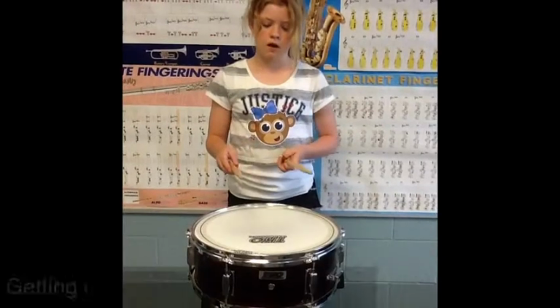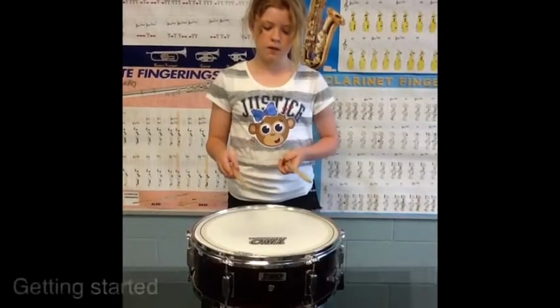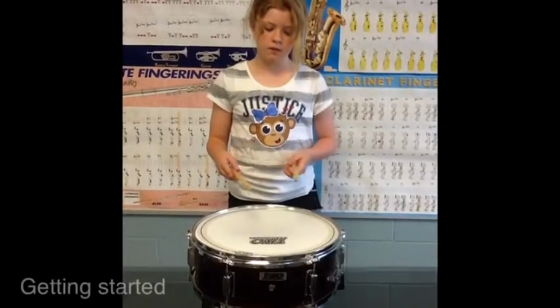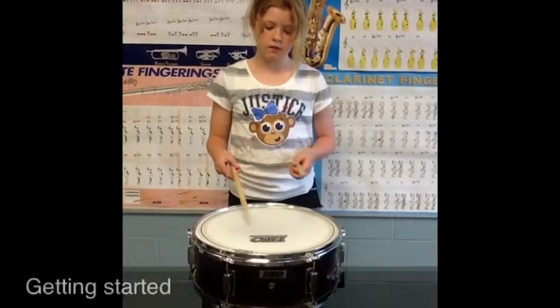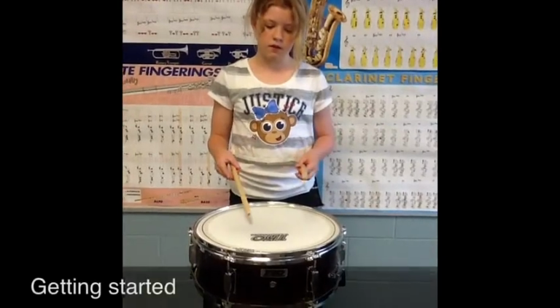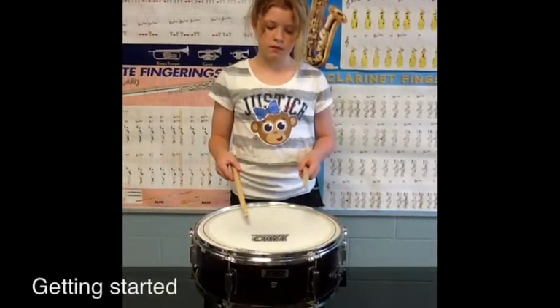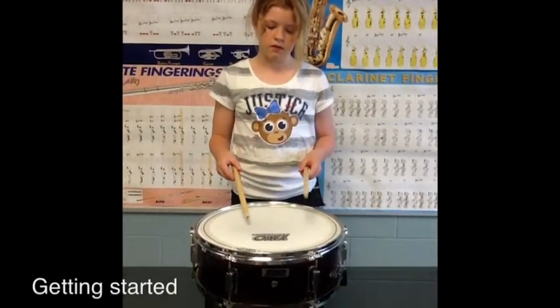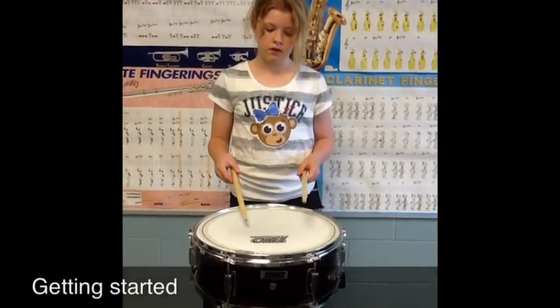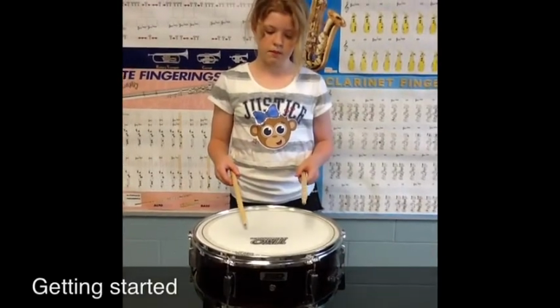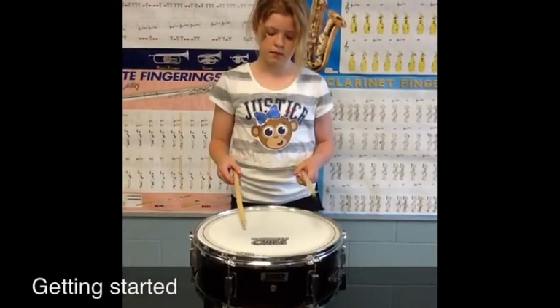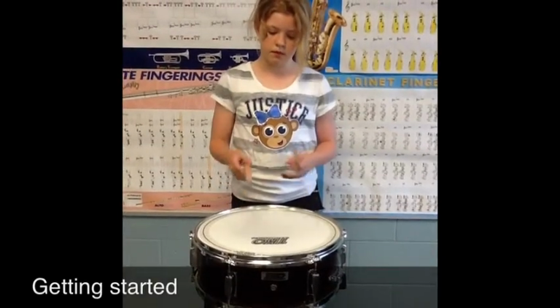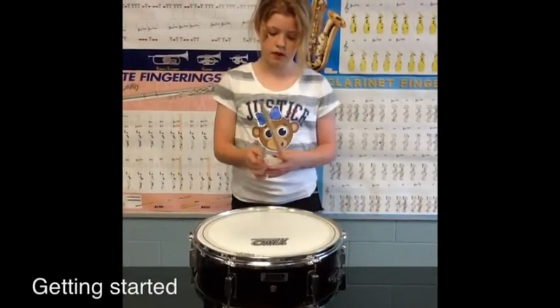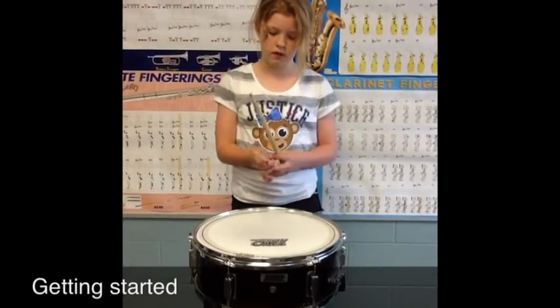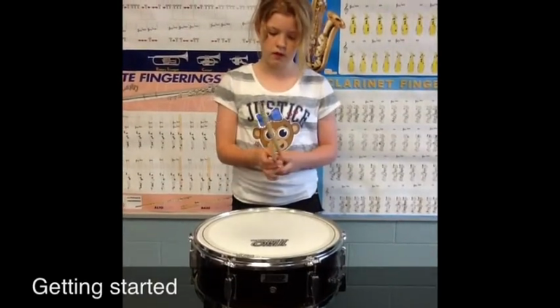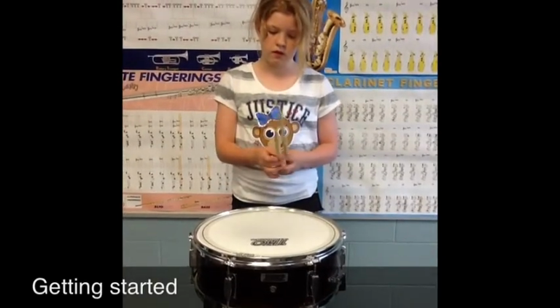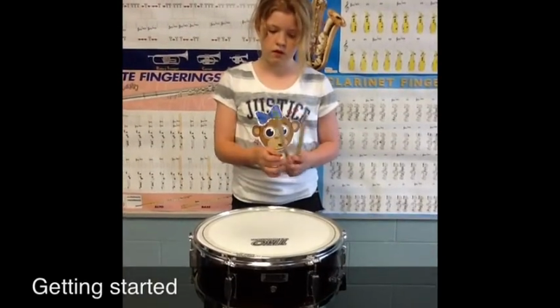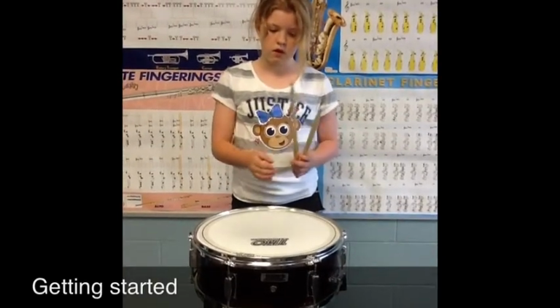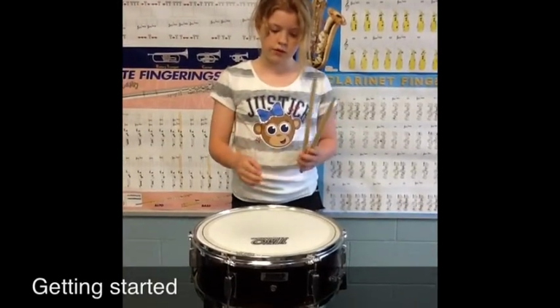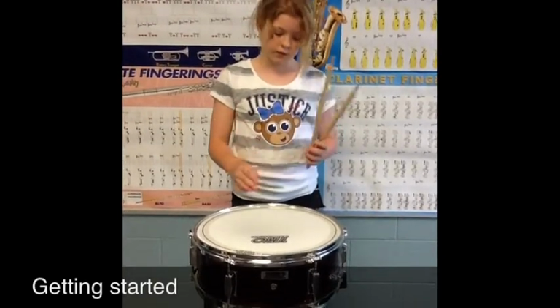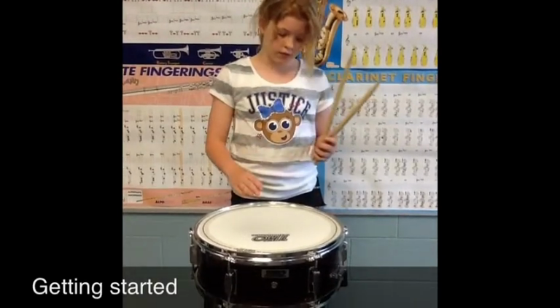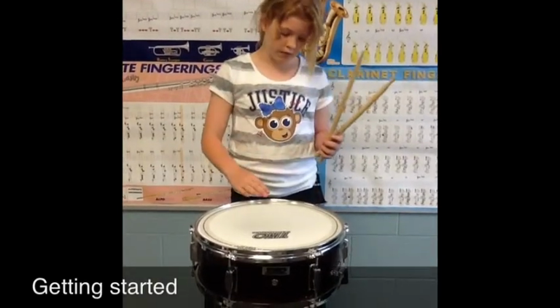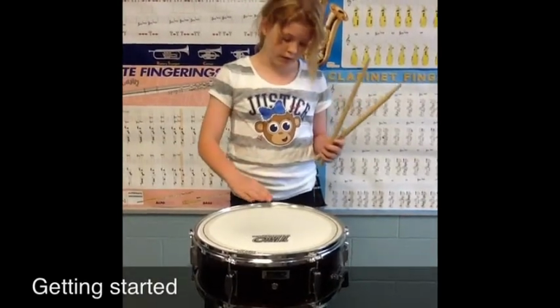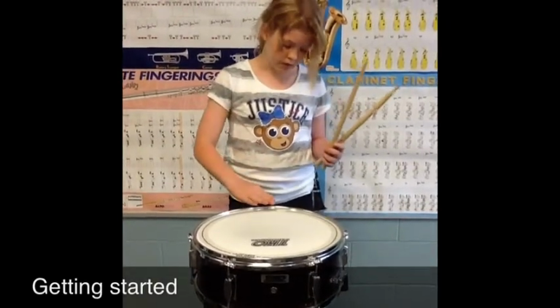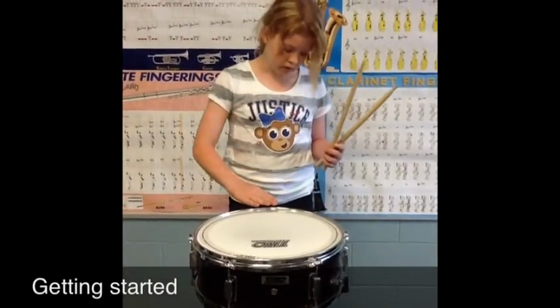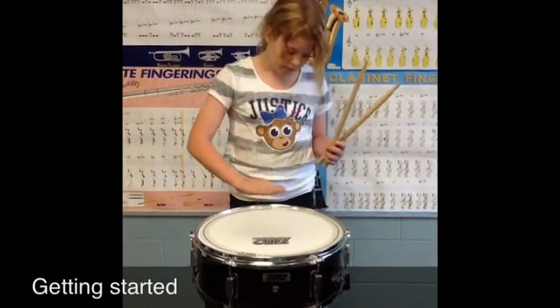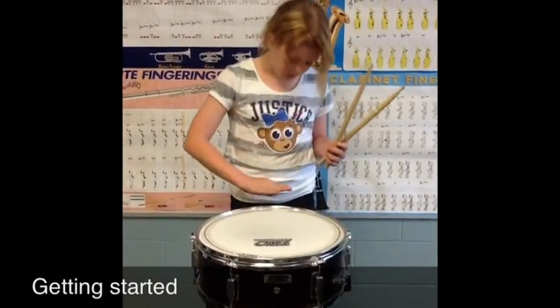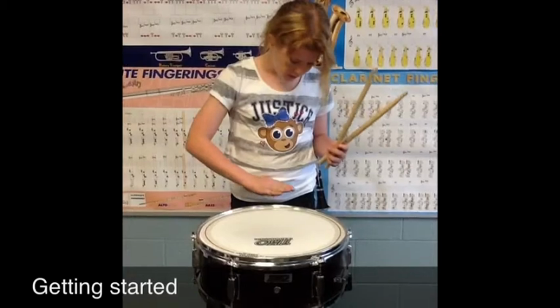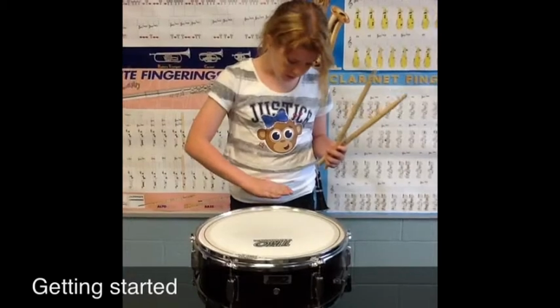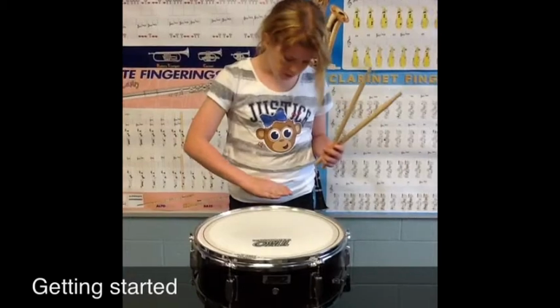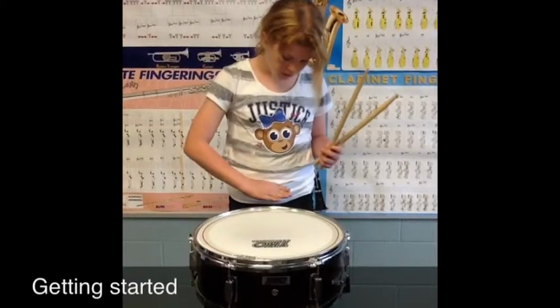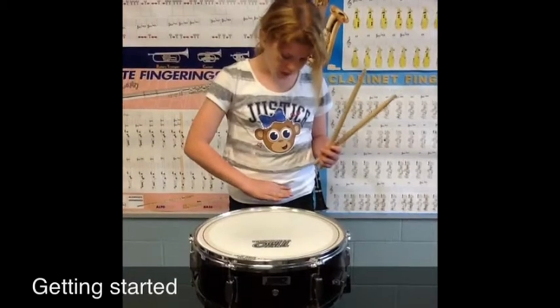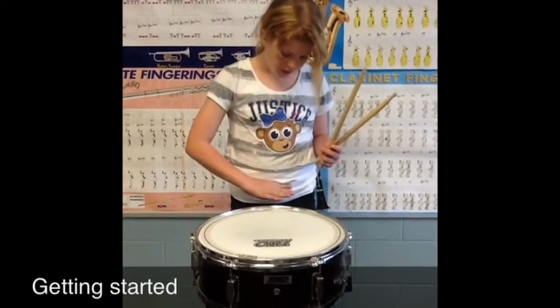Hi, I'm Elton. I'm going to show you how to put a drum together. When you put a drum together, you want to be at your belt buckle high.